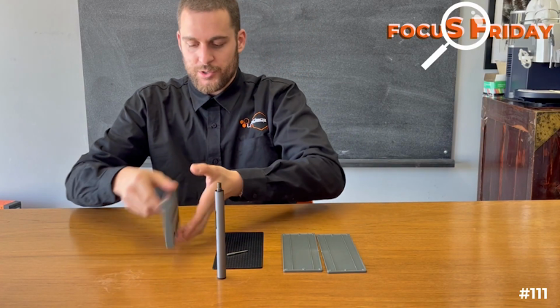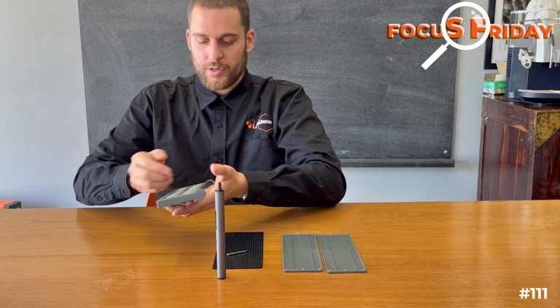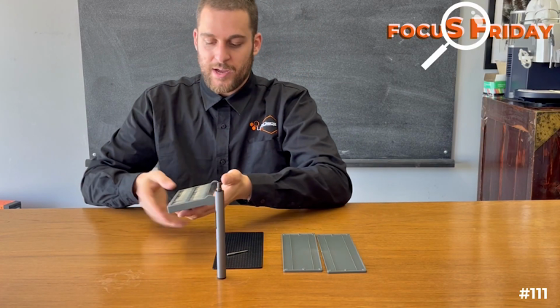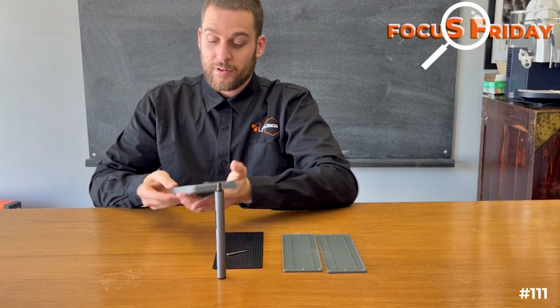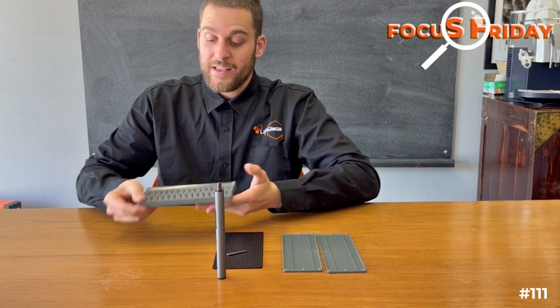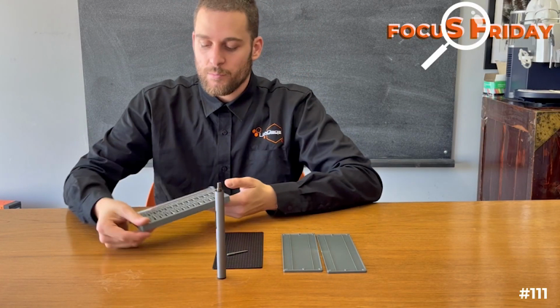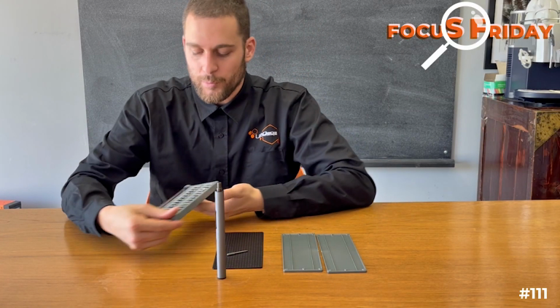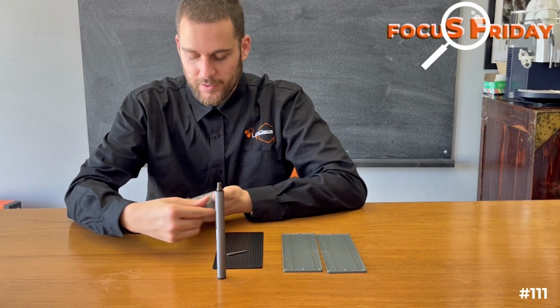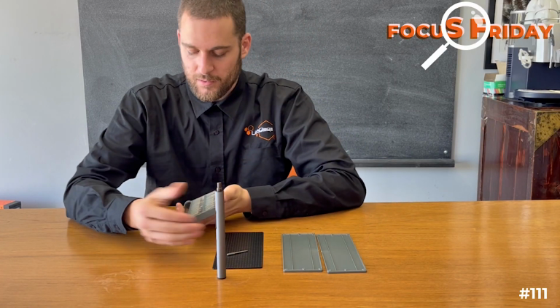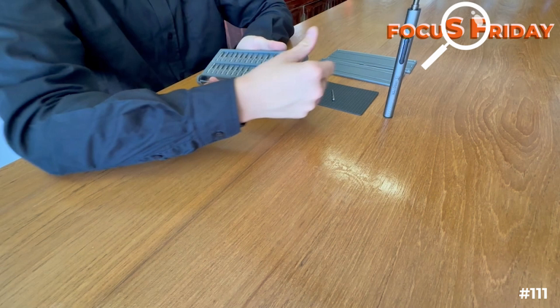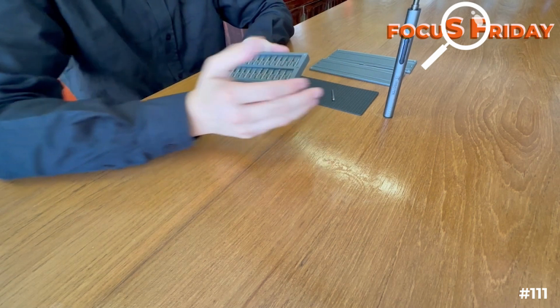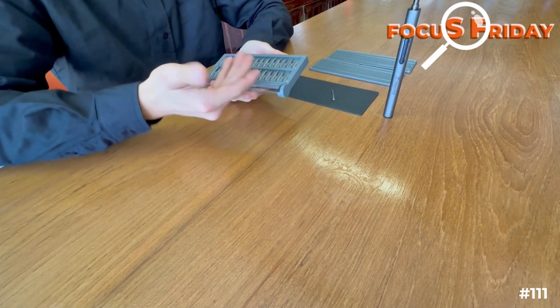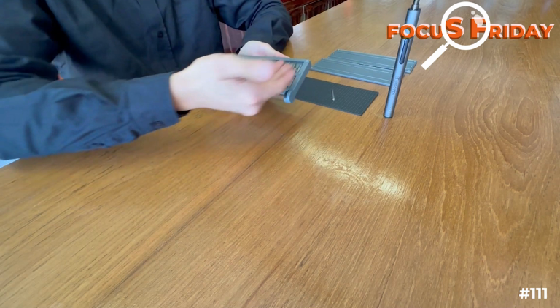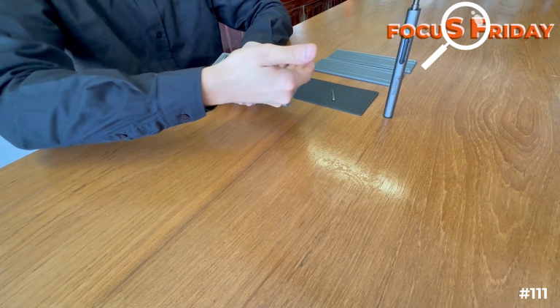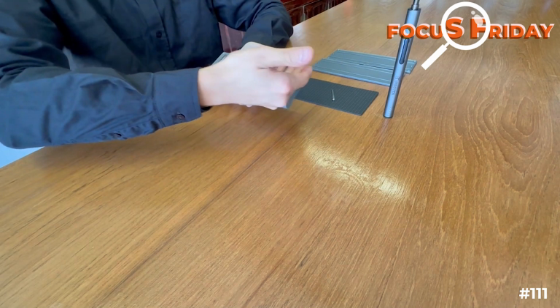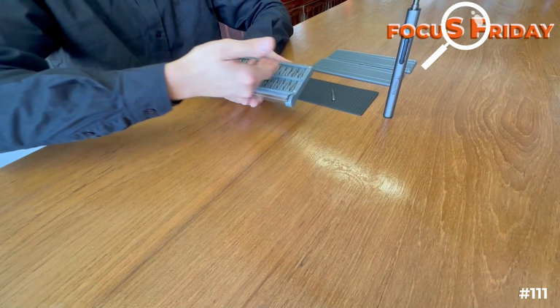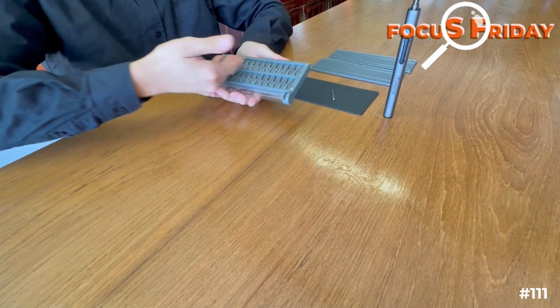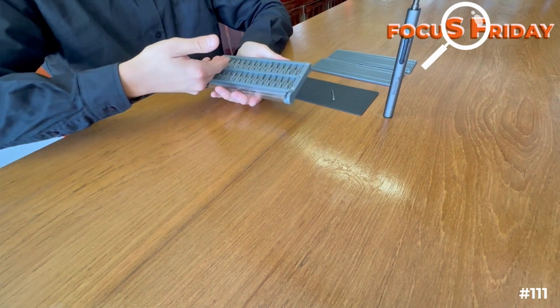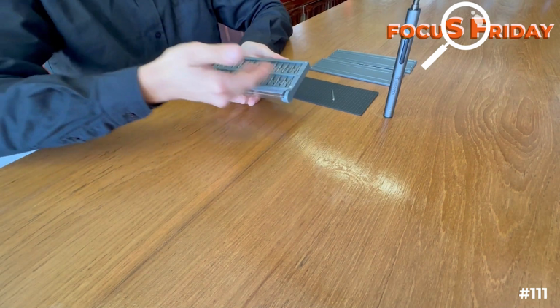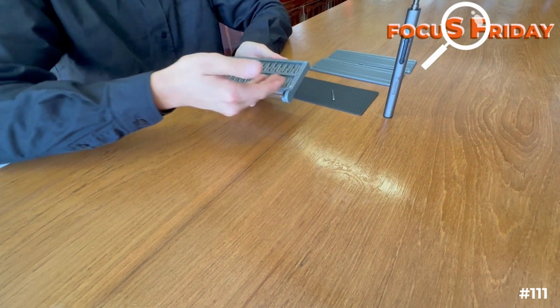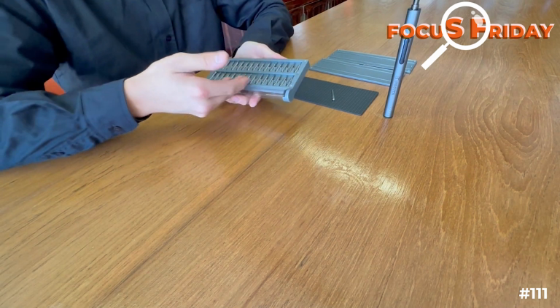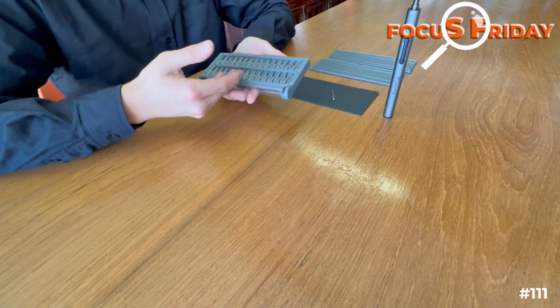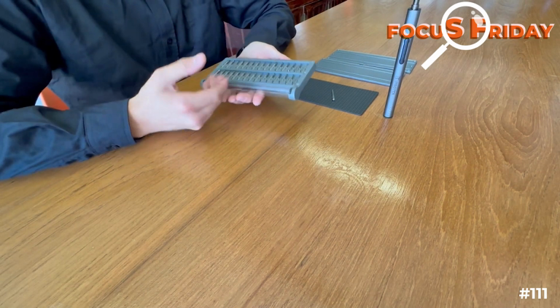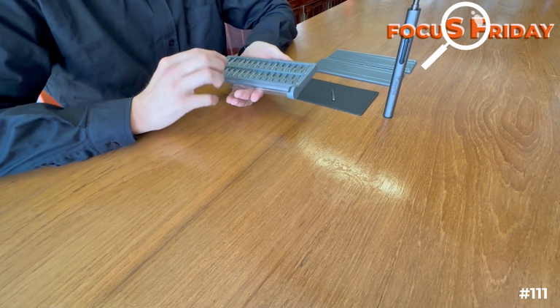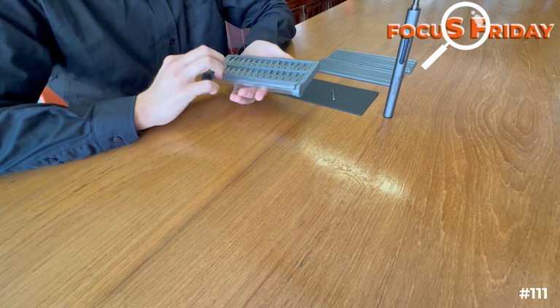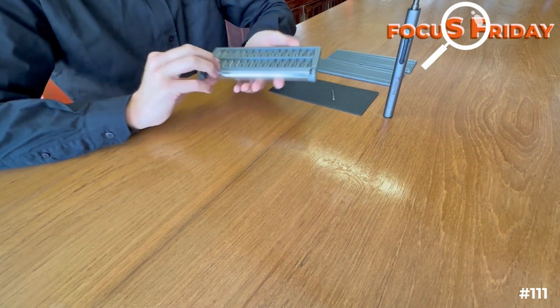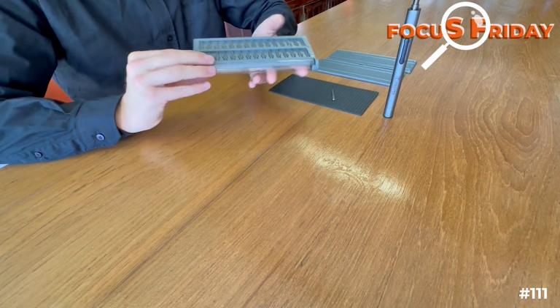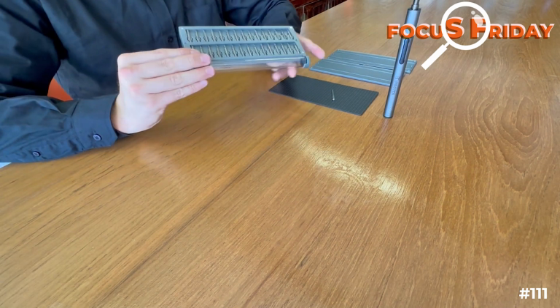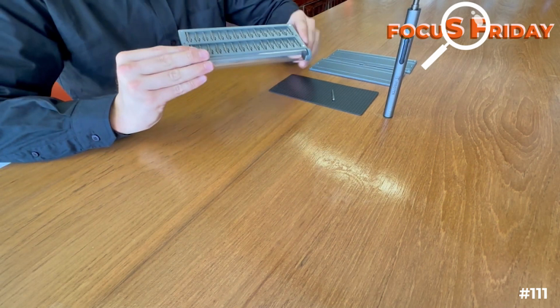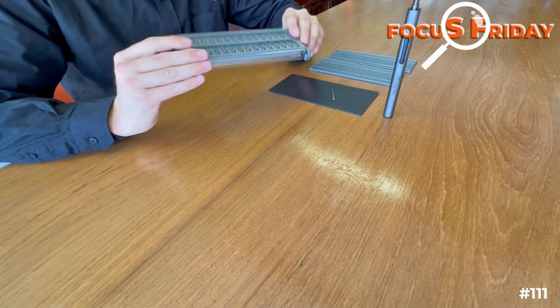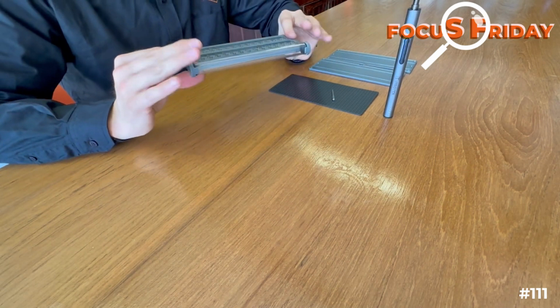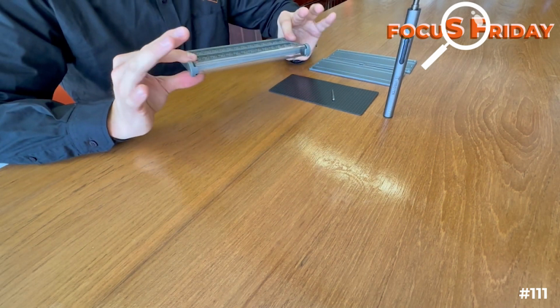Turn it around and we've got even more bits — everything you can possibly imagine for all your little electronics.